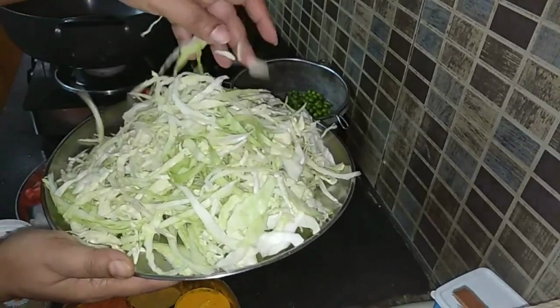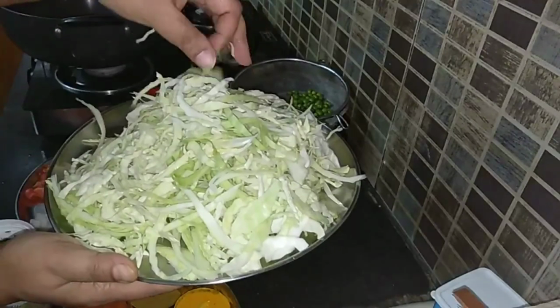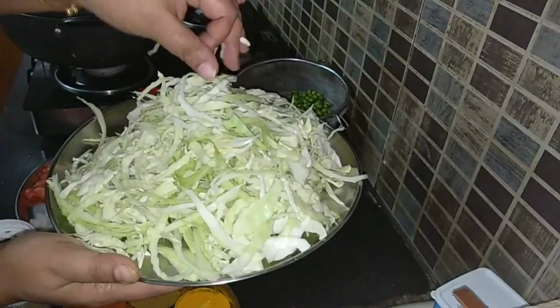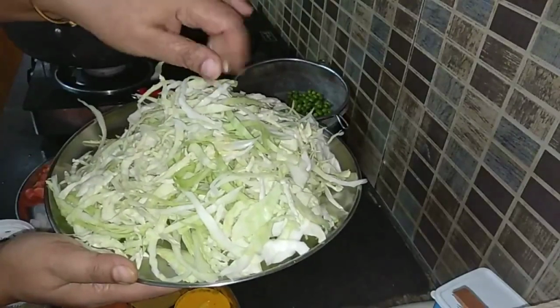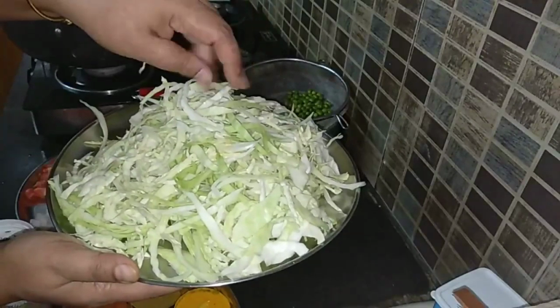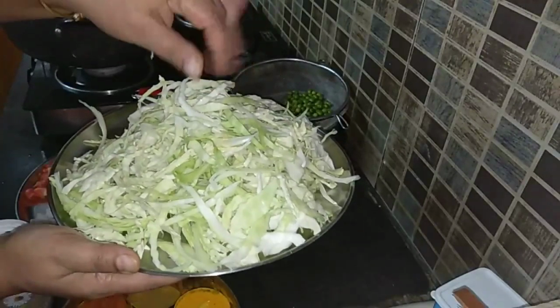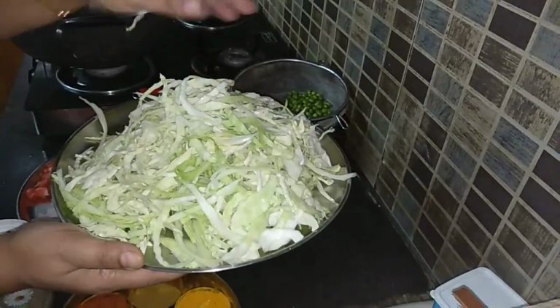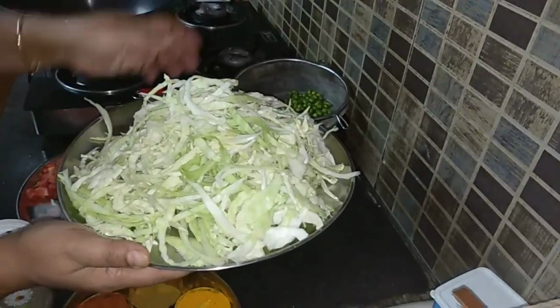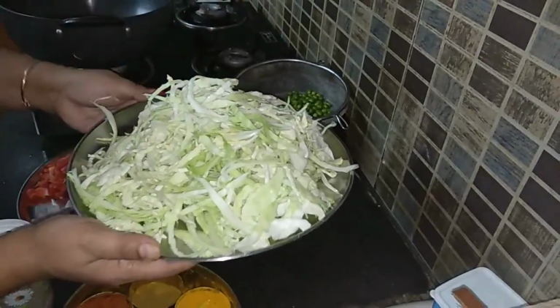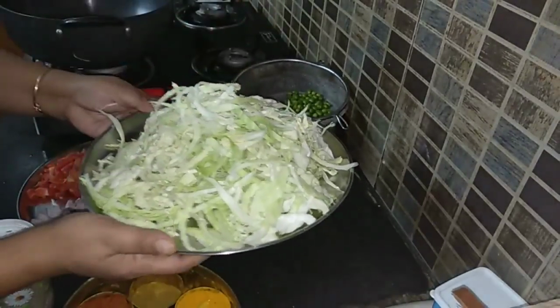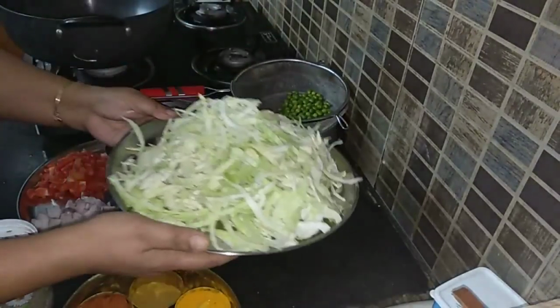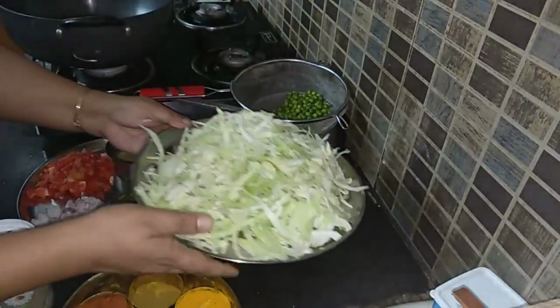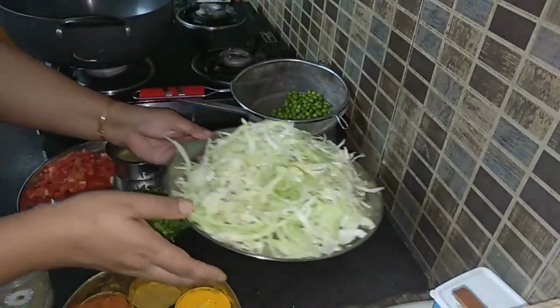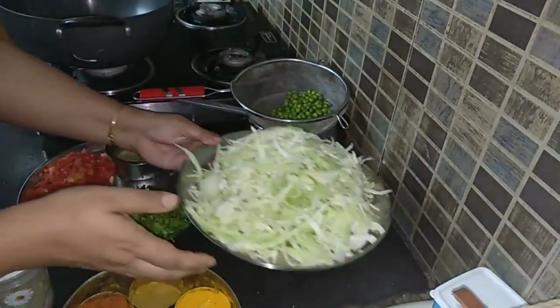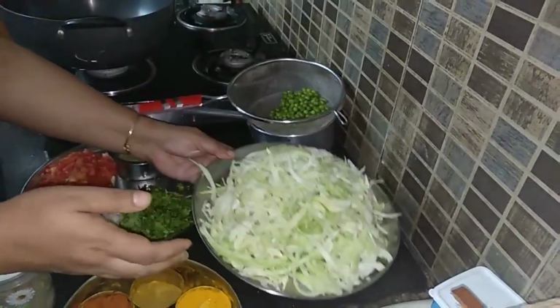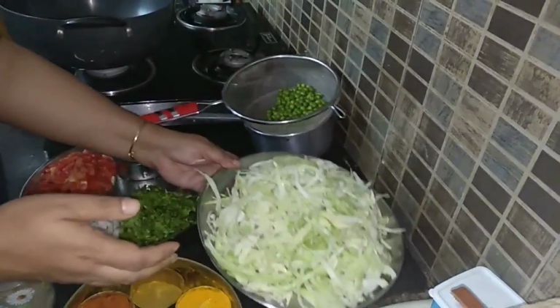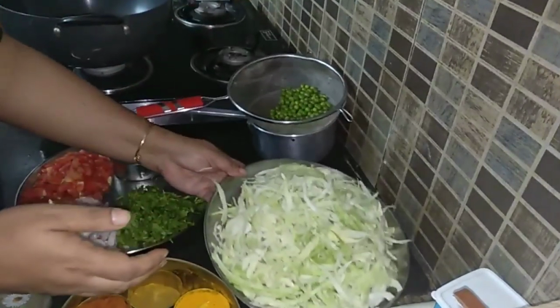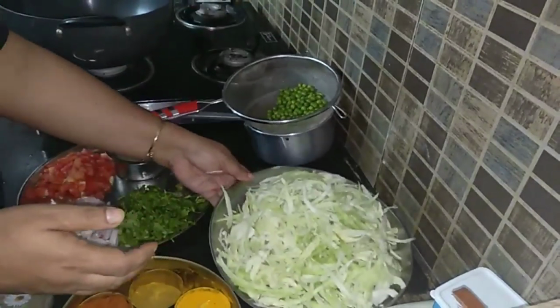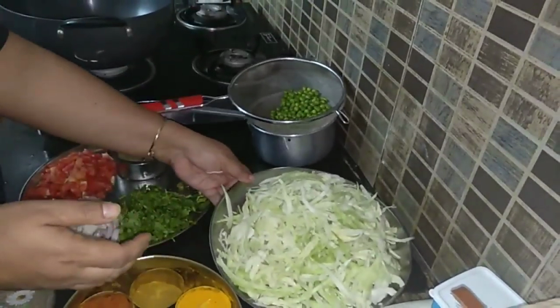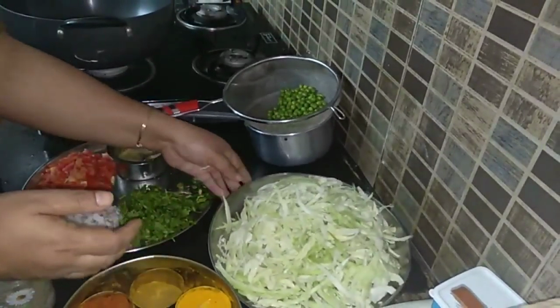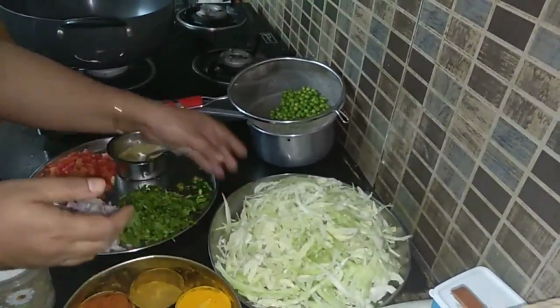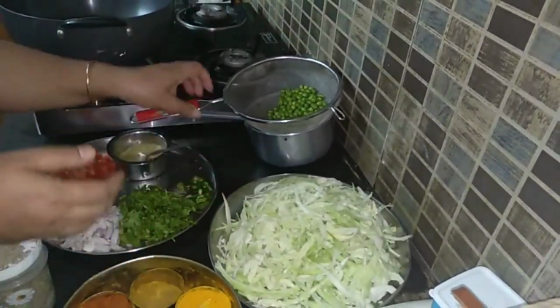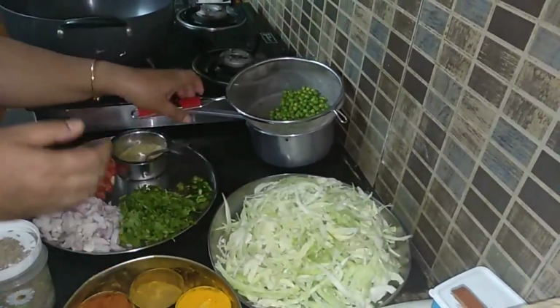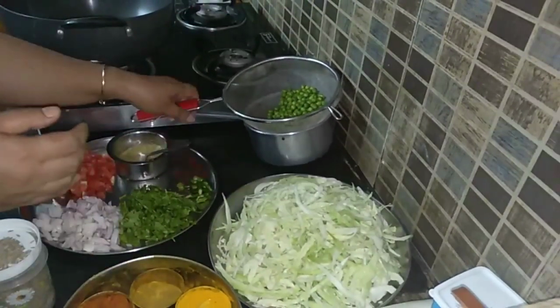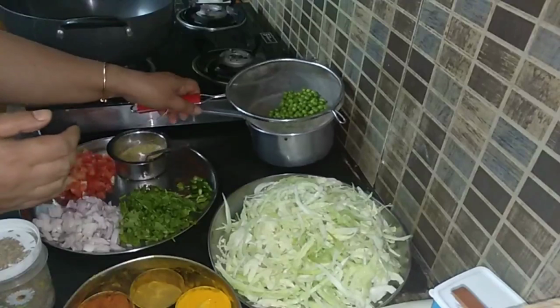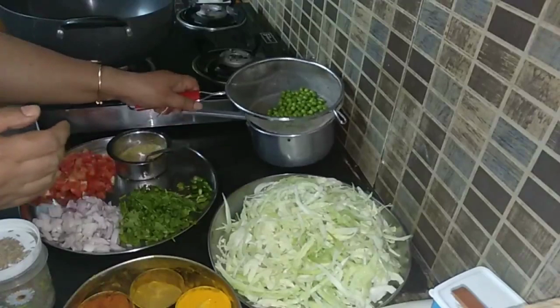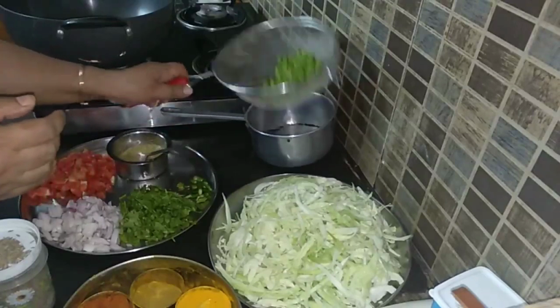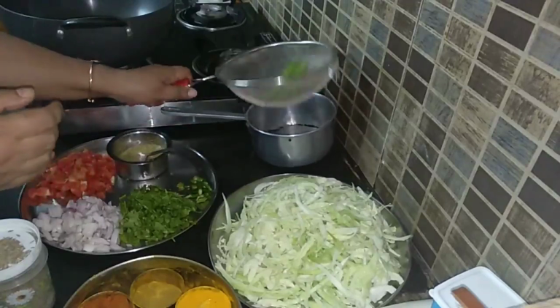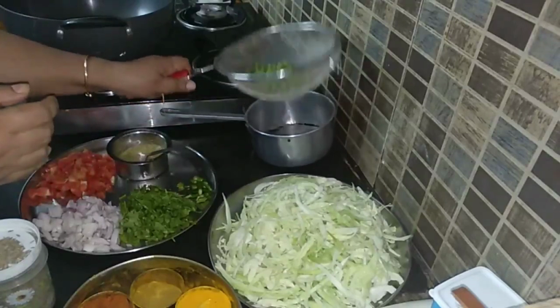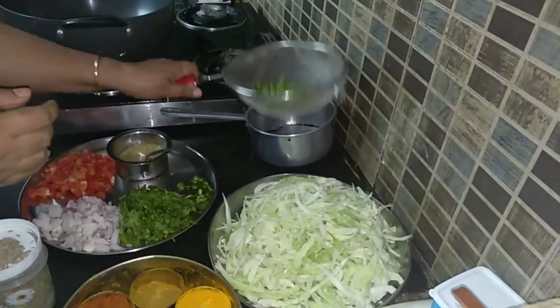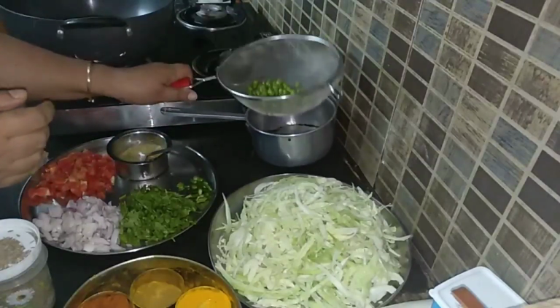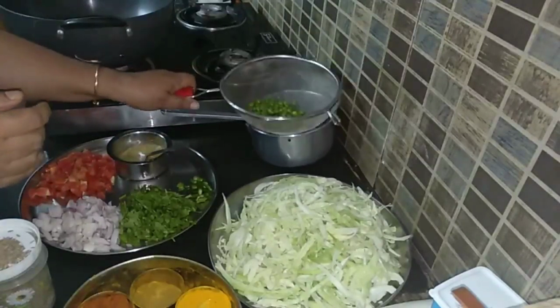For making cabbage fry, I have taken about 300 grams of cabbage and finely chopped it.